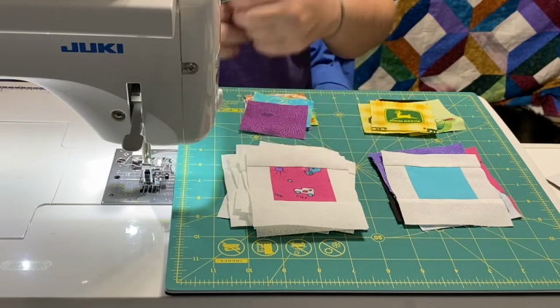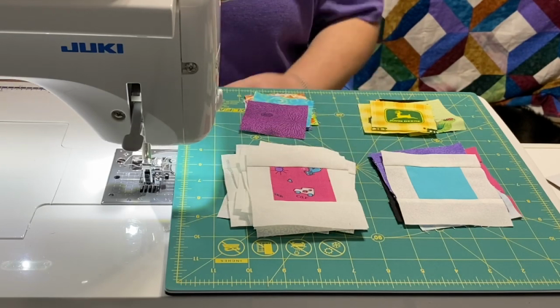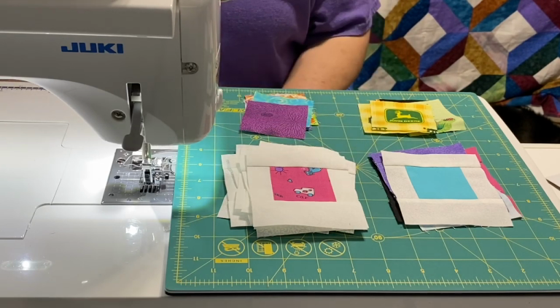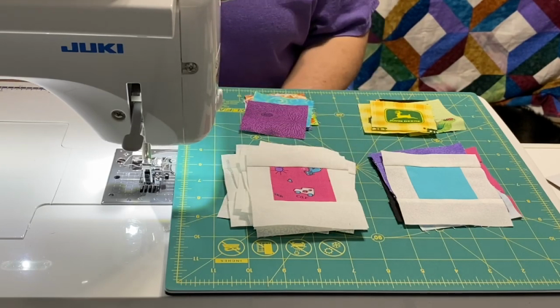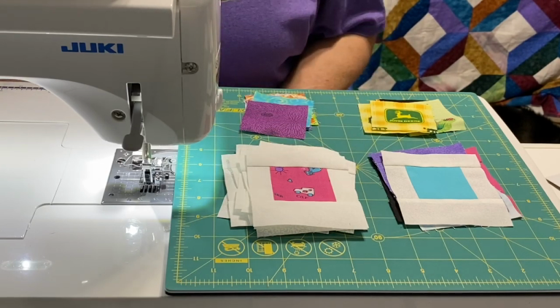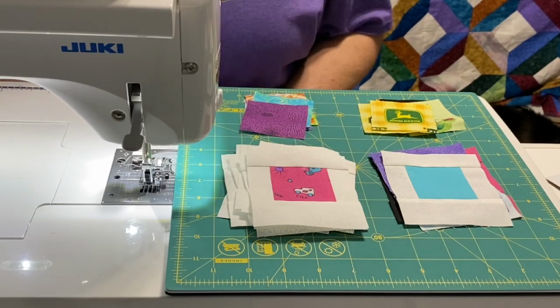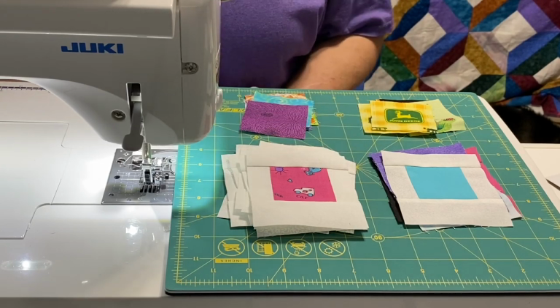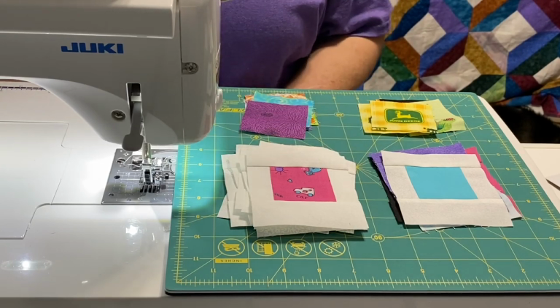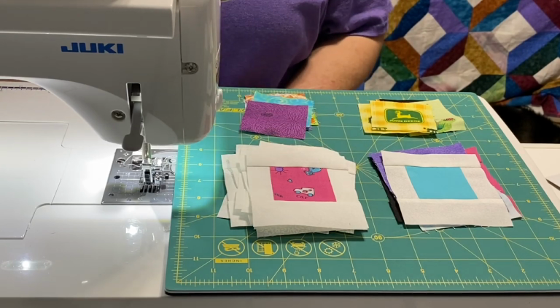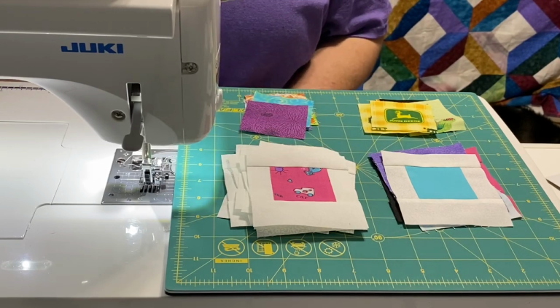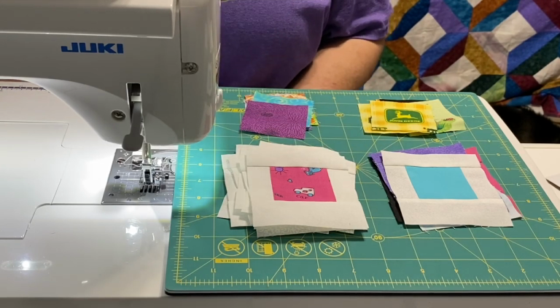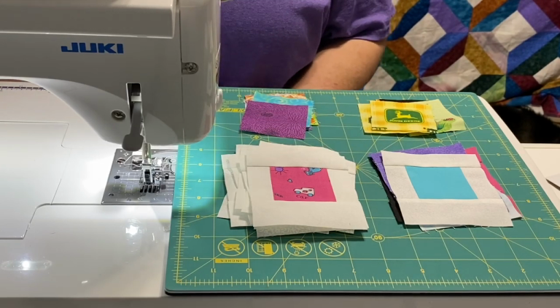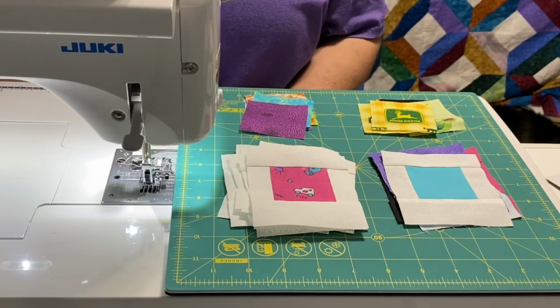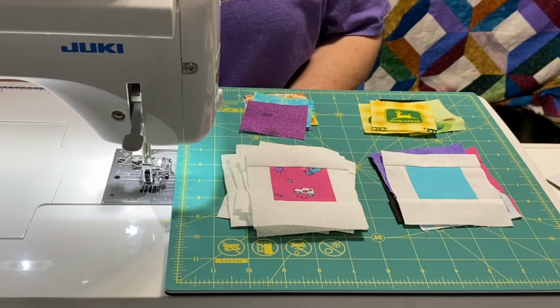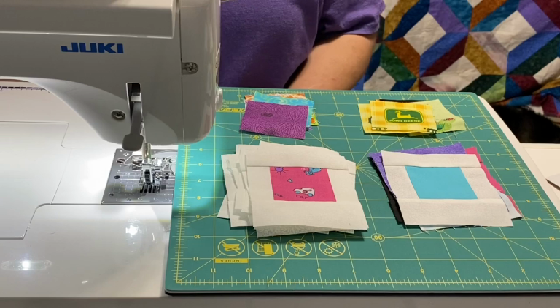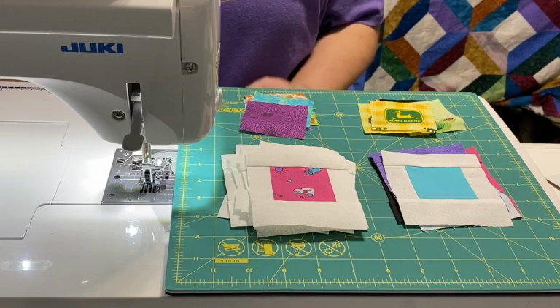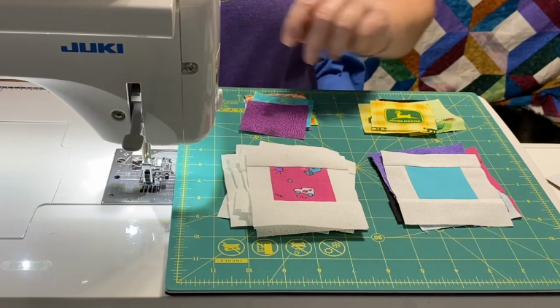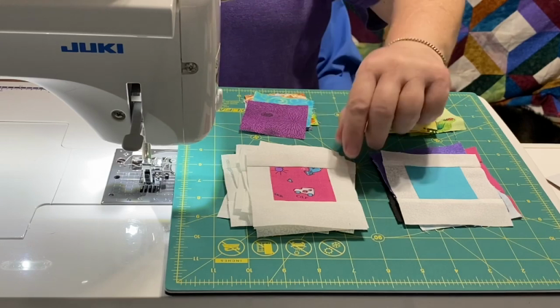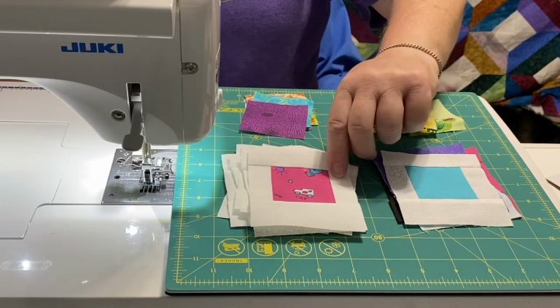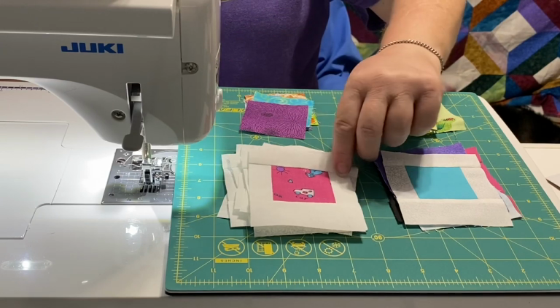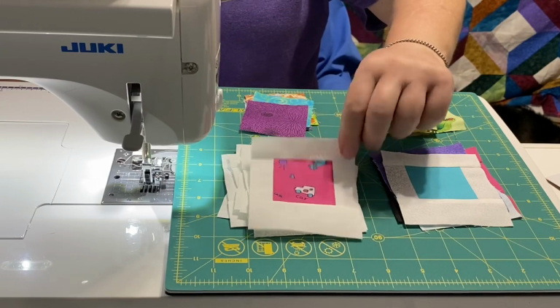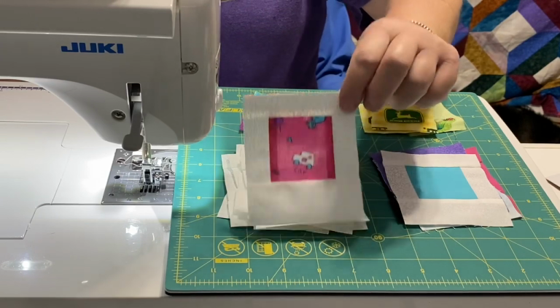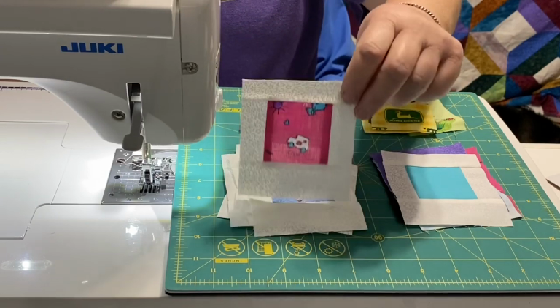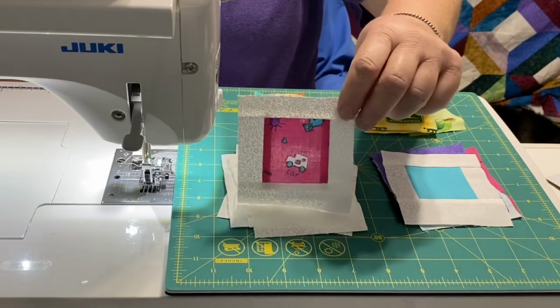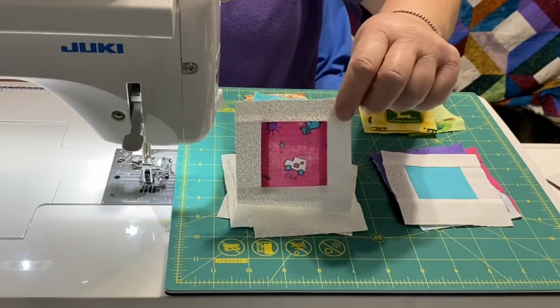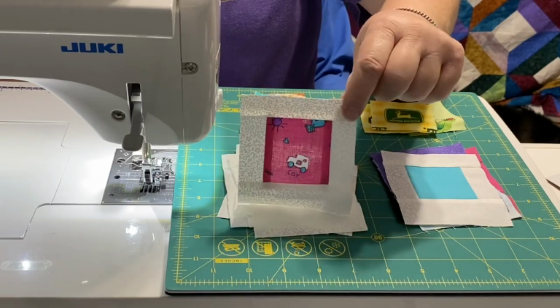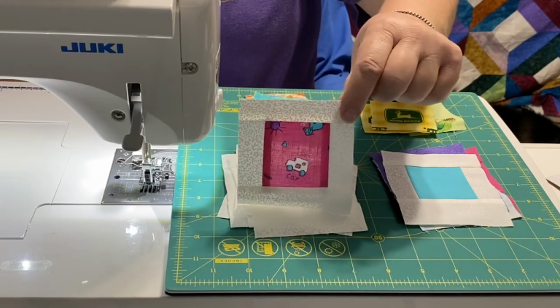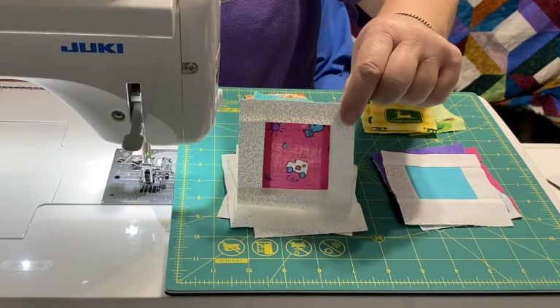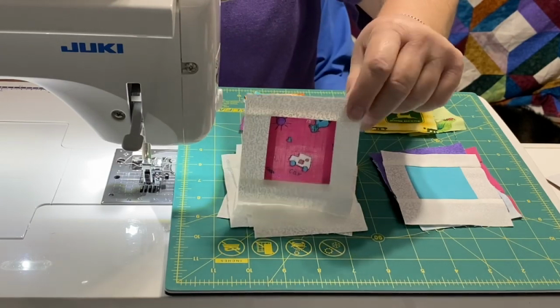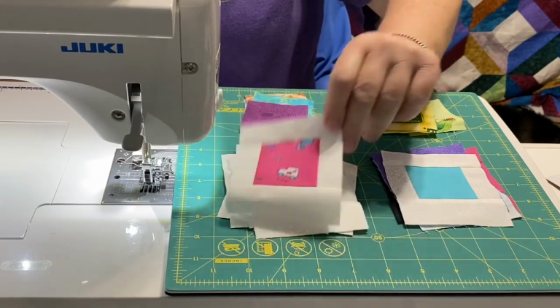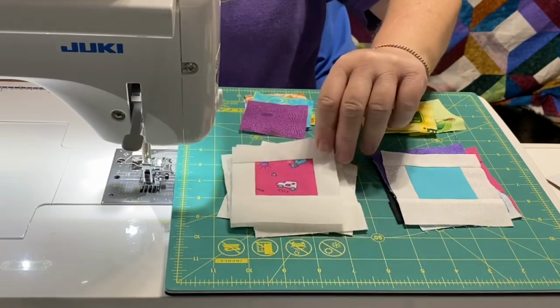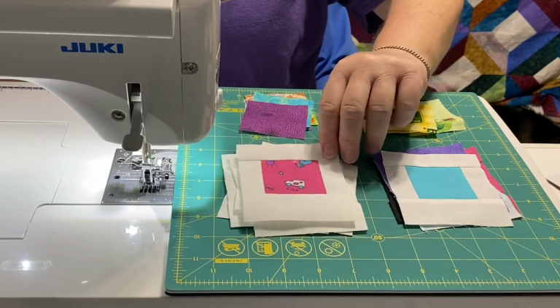Hey guys, it's Robin, RS Island Crafts, and welcome to my craft room. Today I want to show you how to make a fabric Polaroid block.